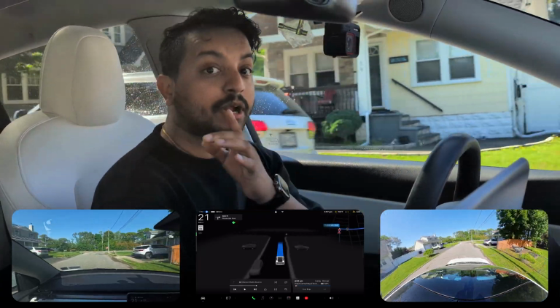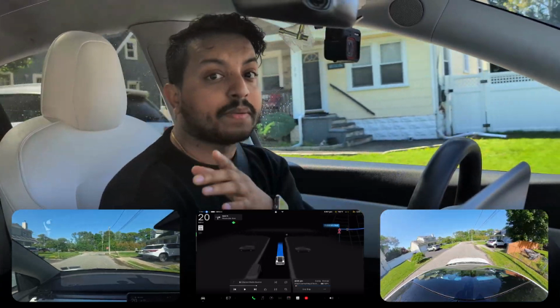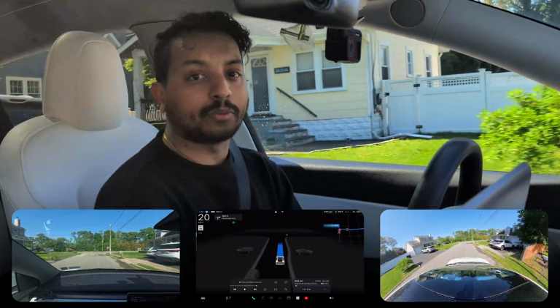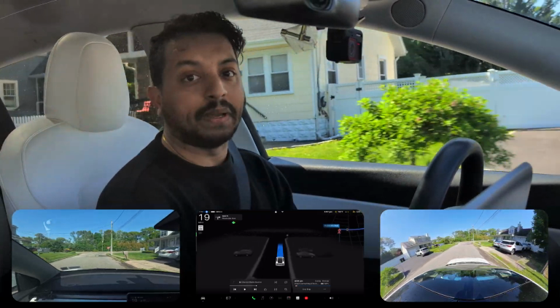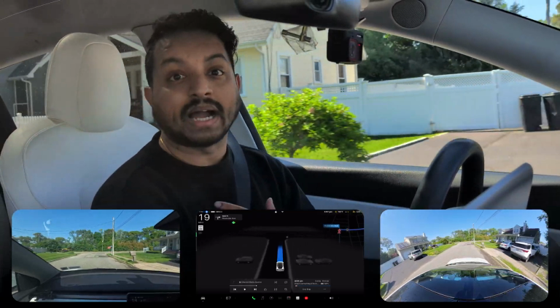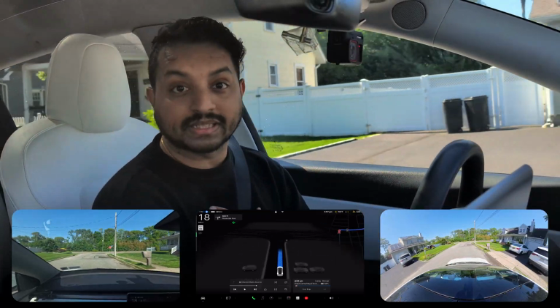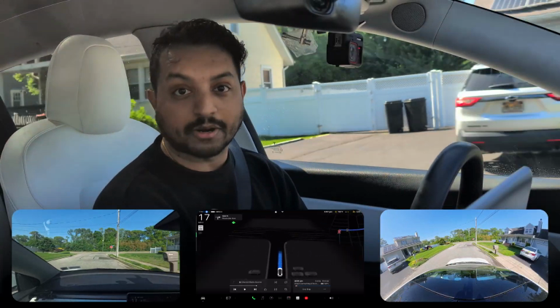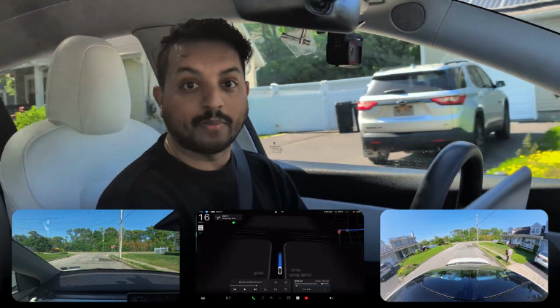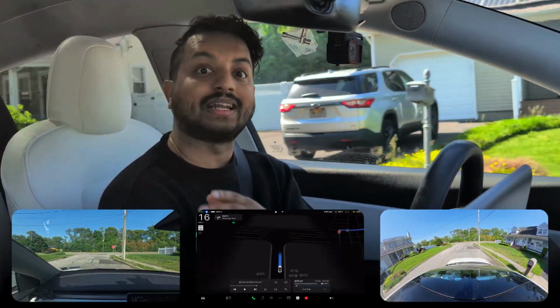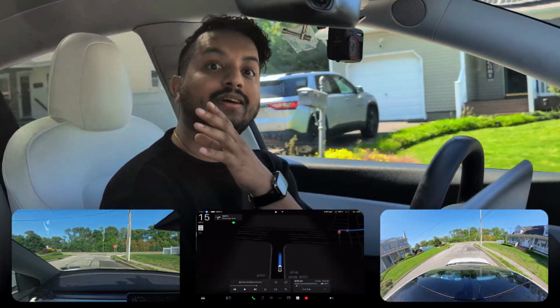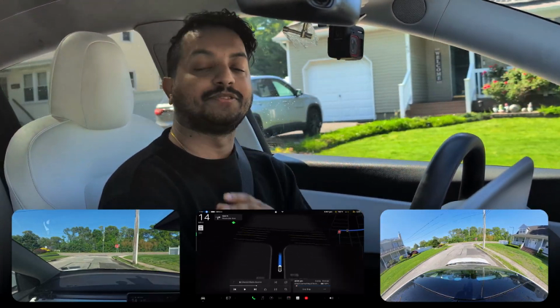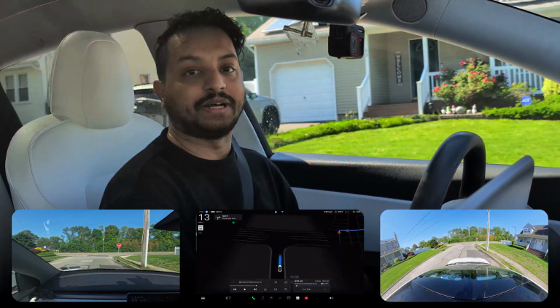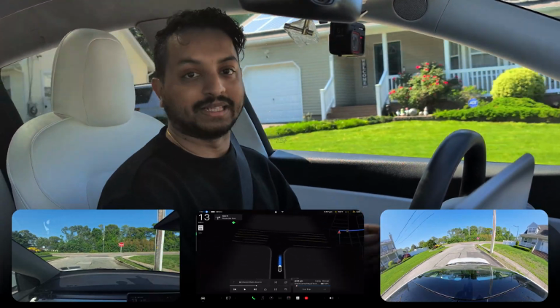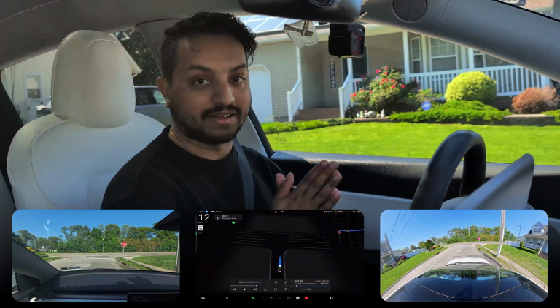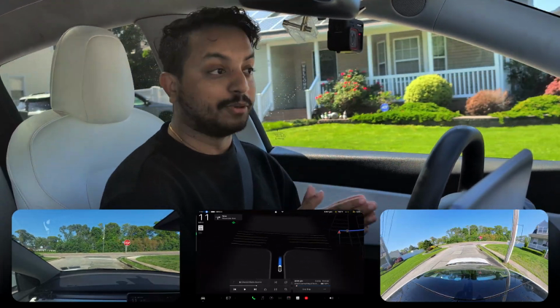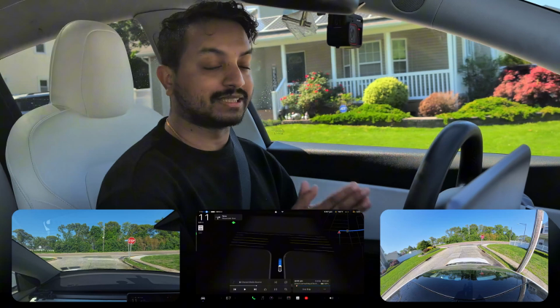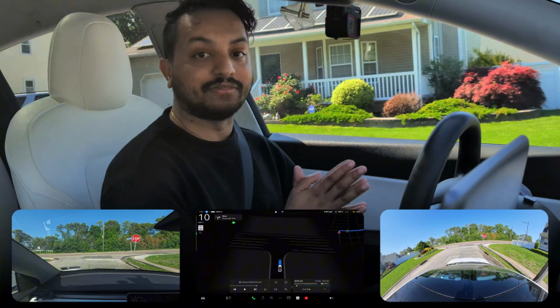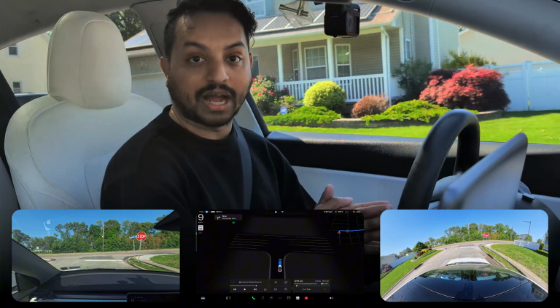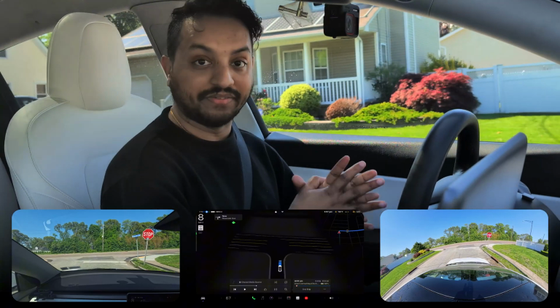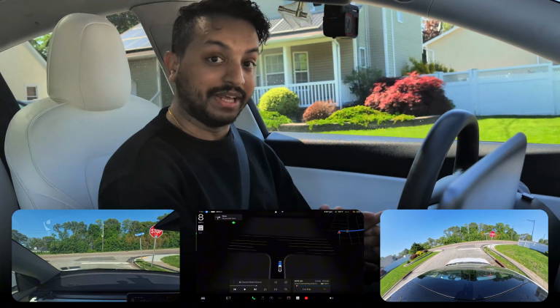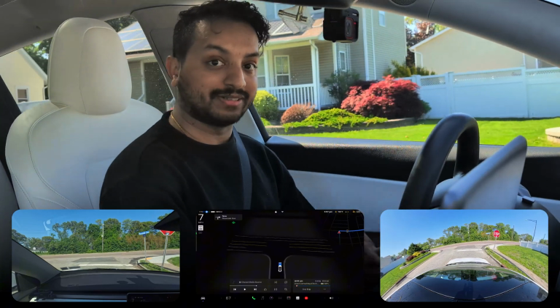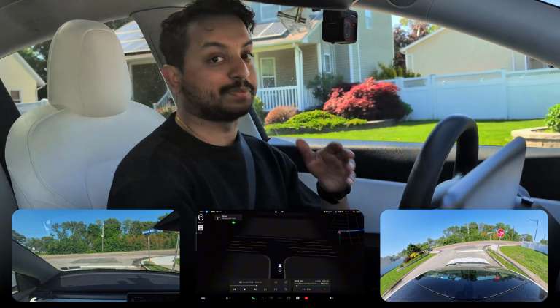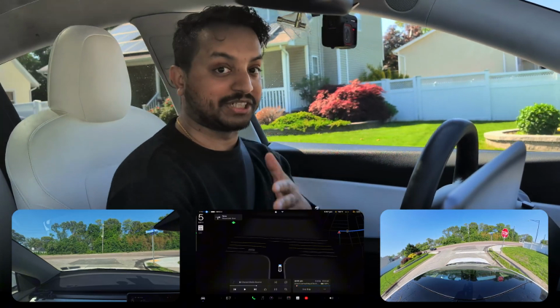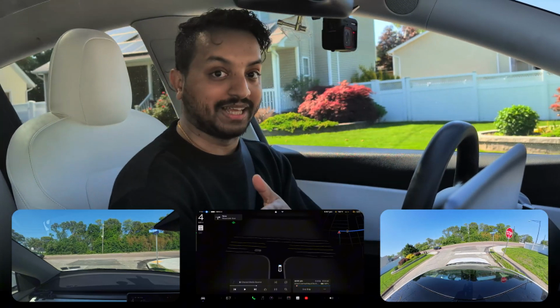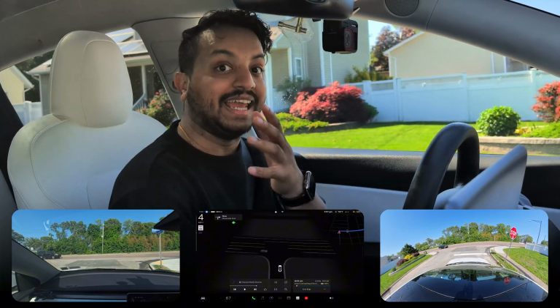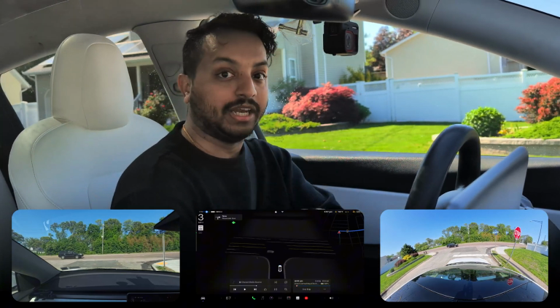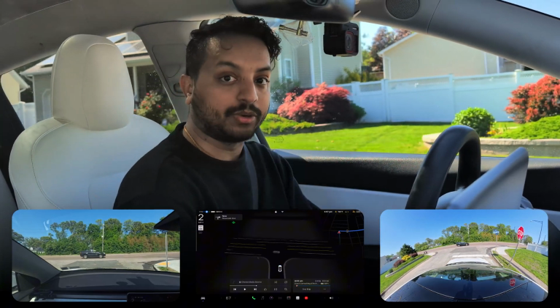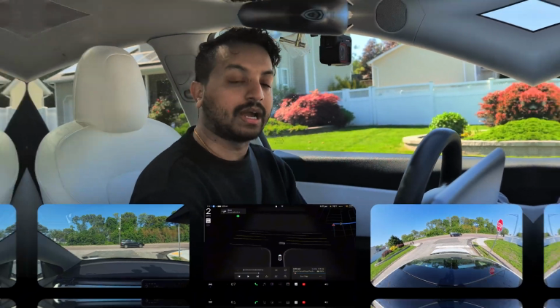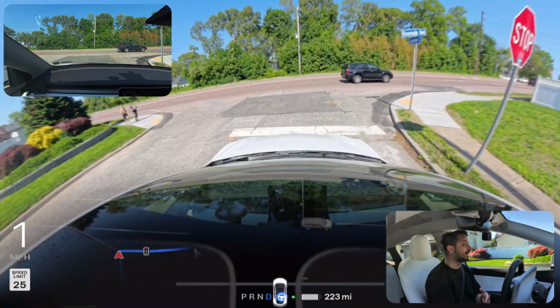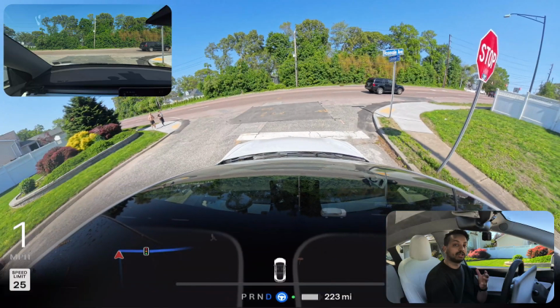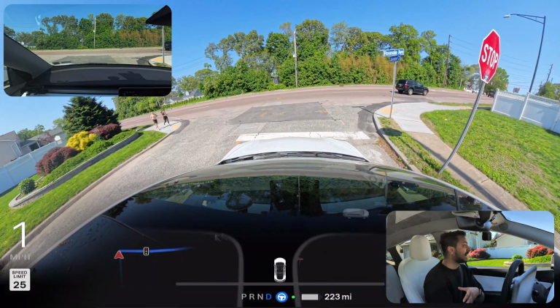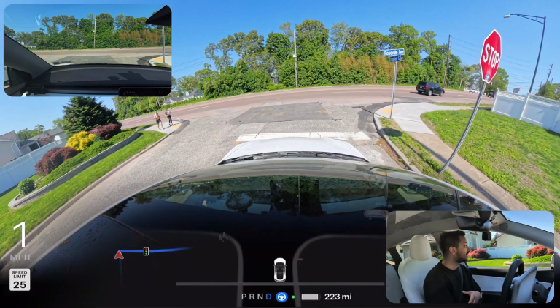If you're not familiar with me, my name is Zunato Mohamed and I love to film Tesla full self-driving videos, especially in New York. I live in Long Island.